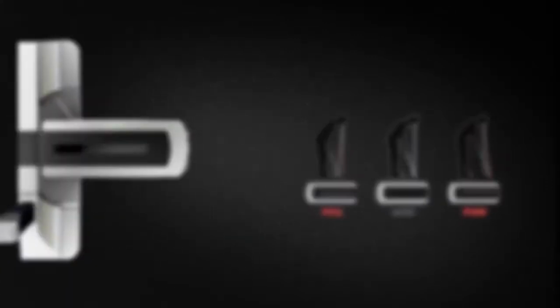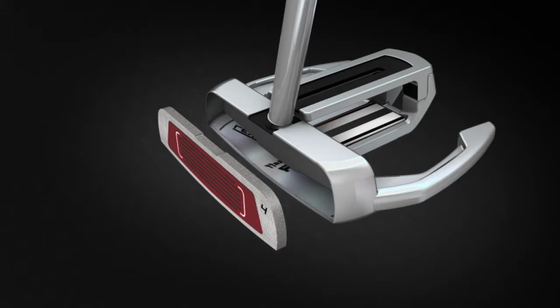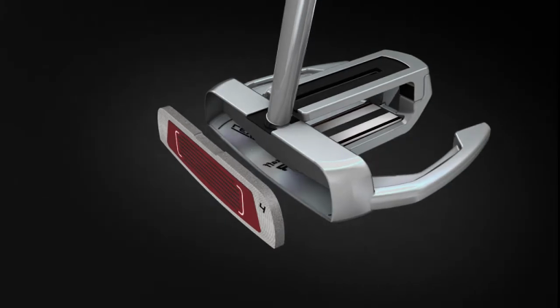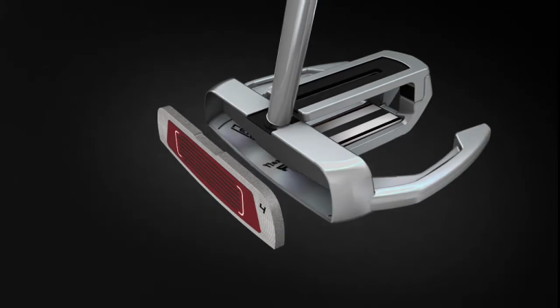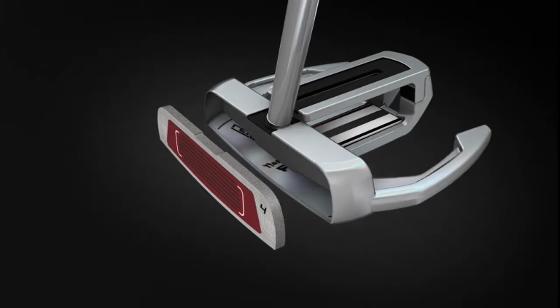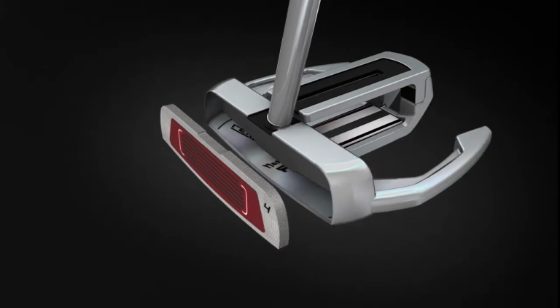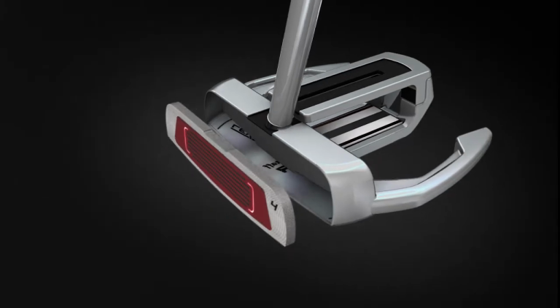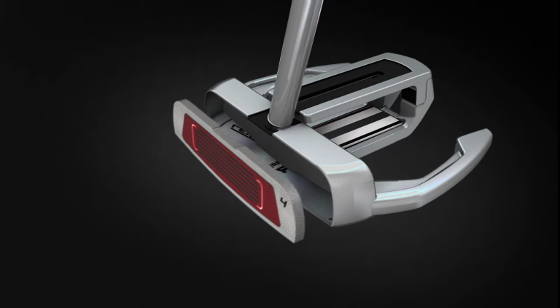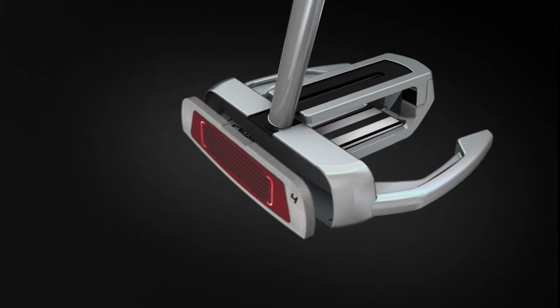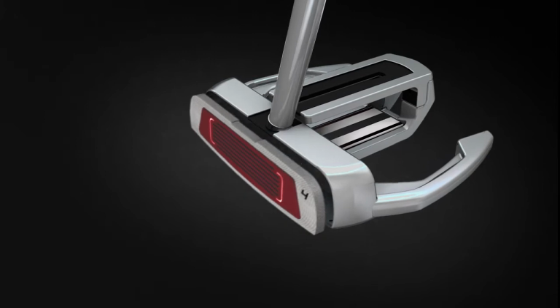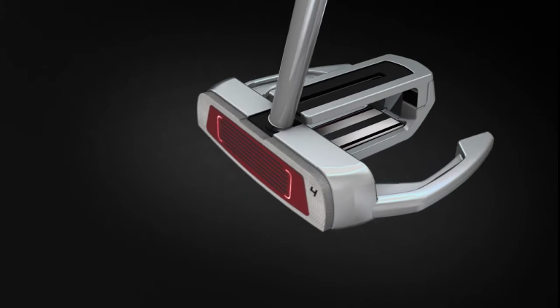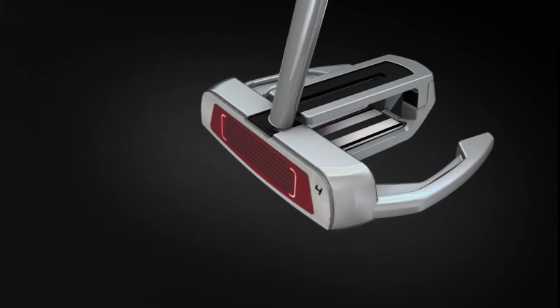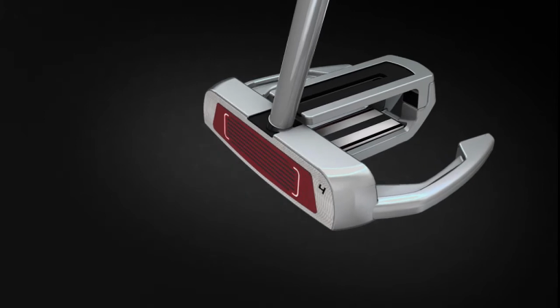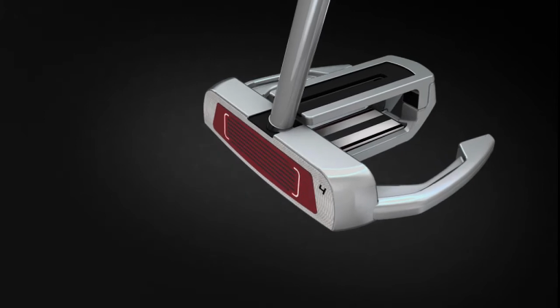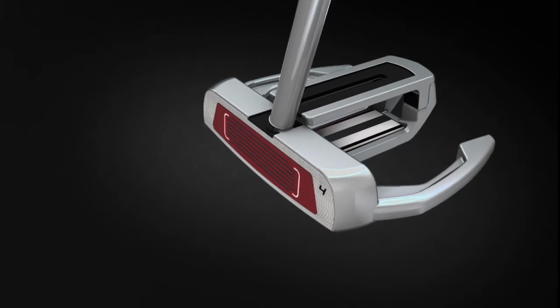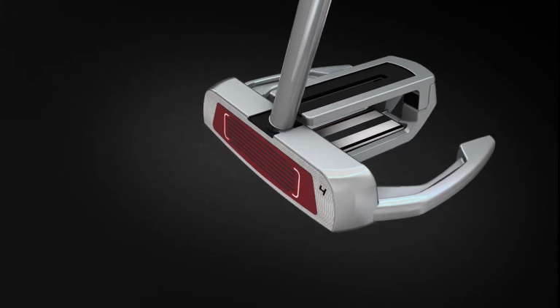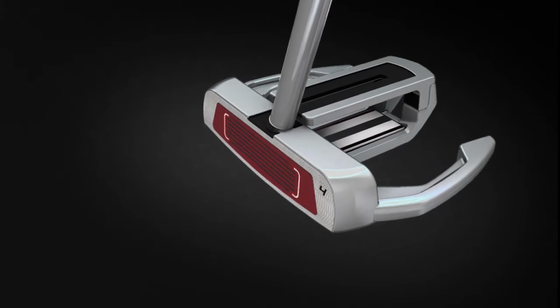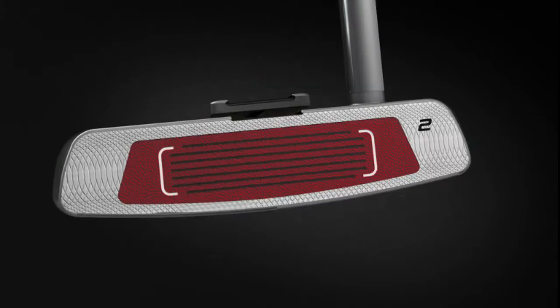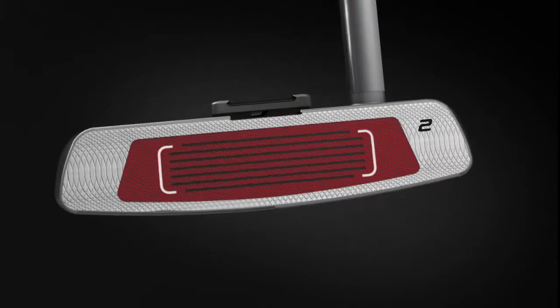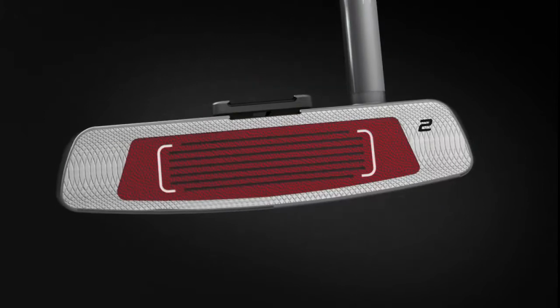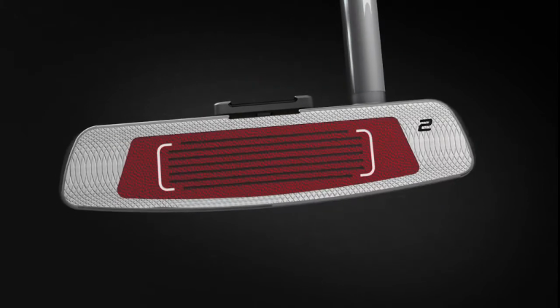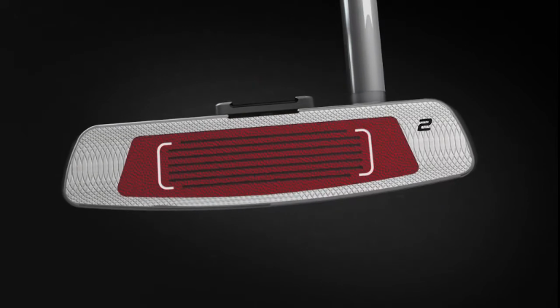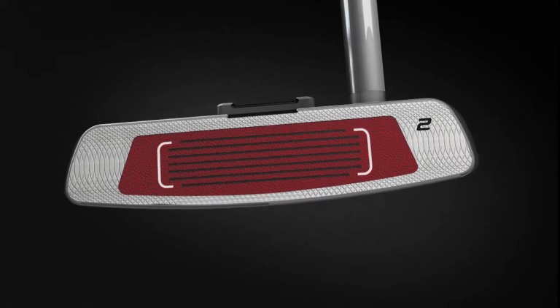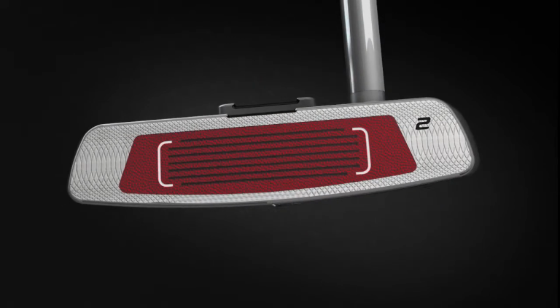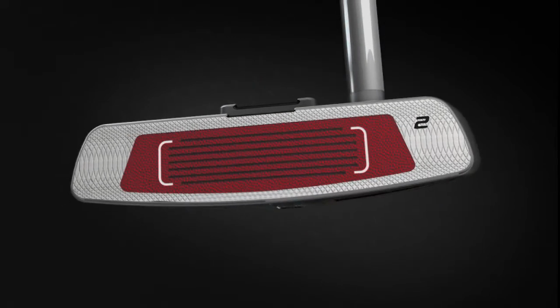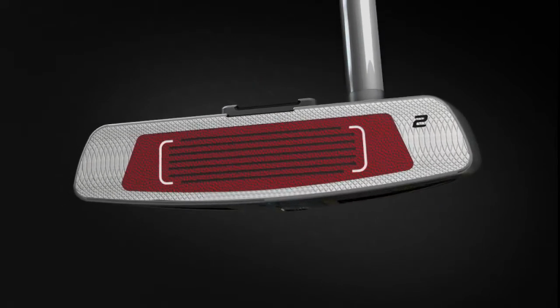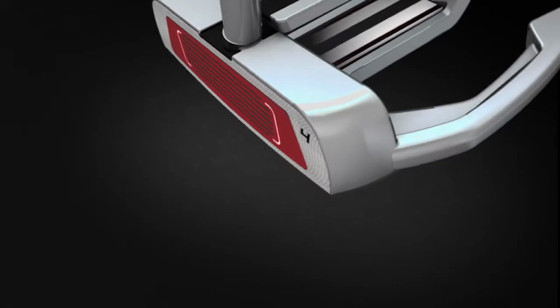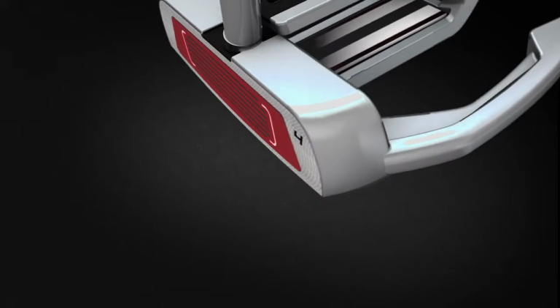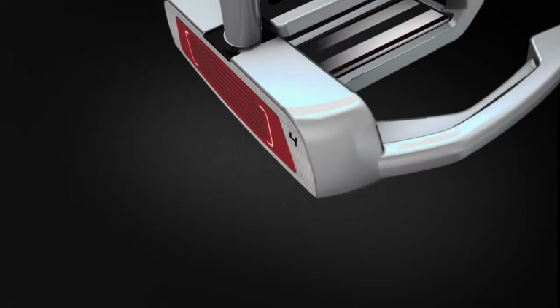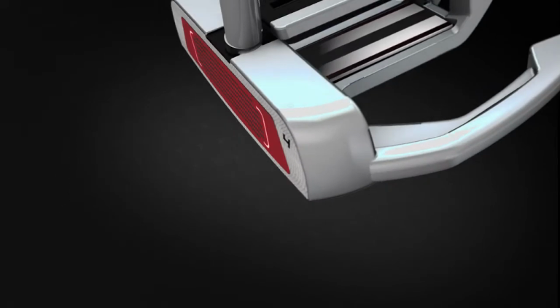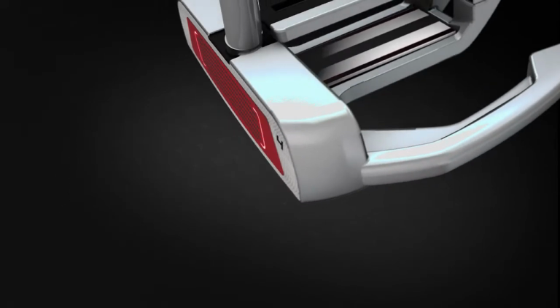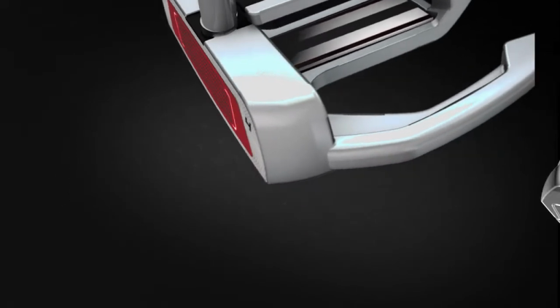The new, softer urethane face insert provides a great sound and feel while improving roll.